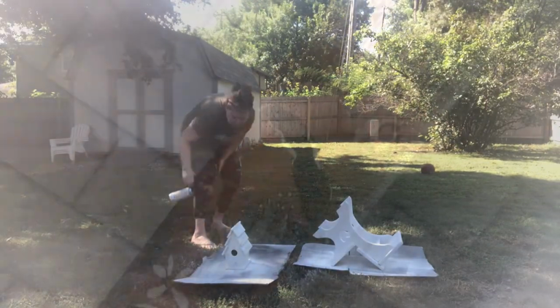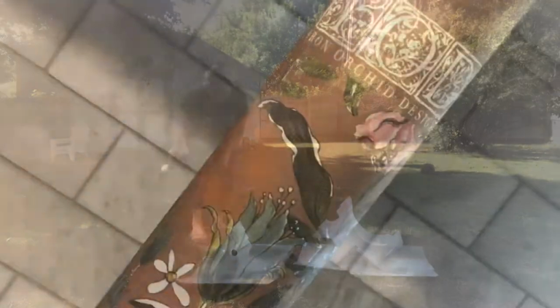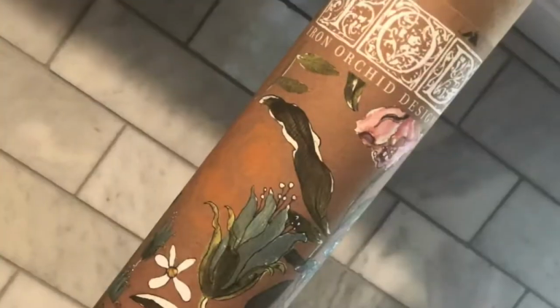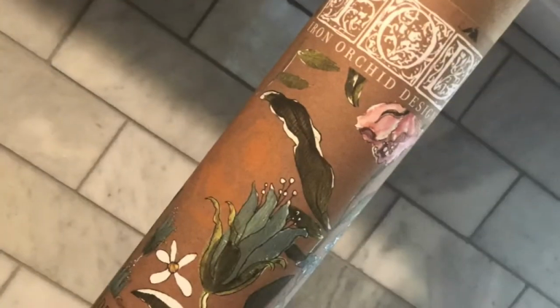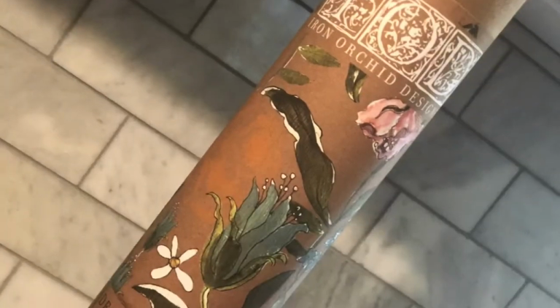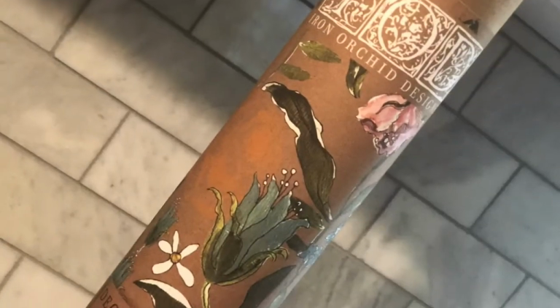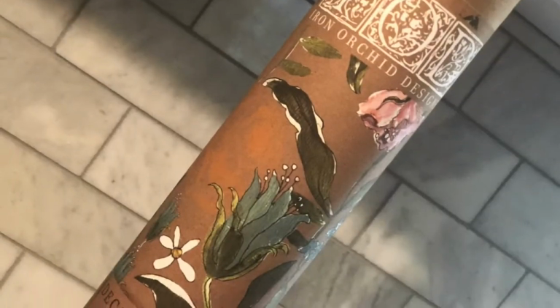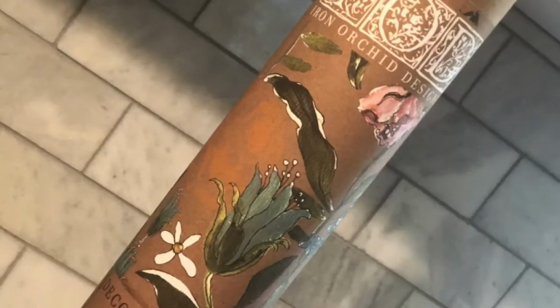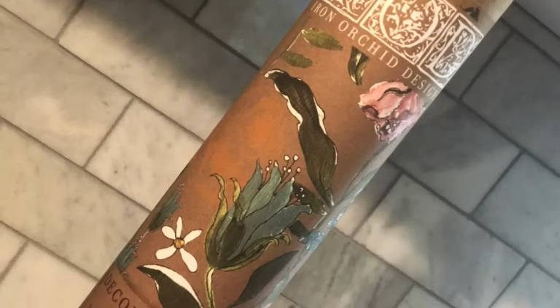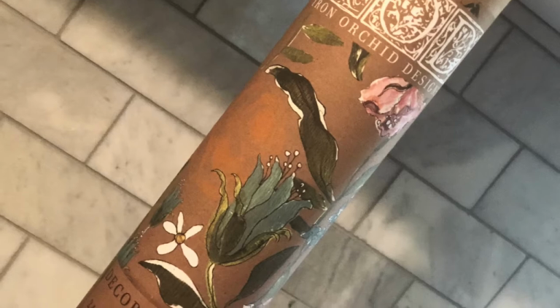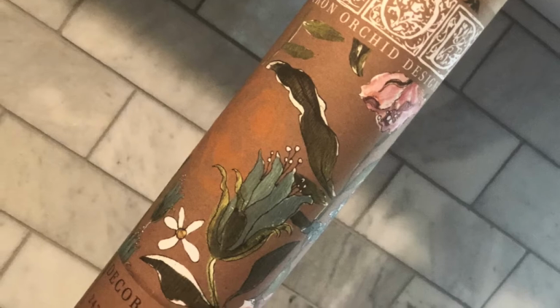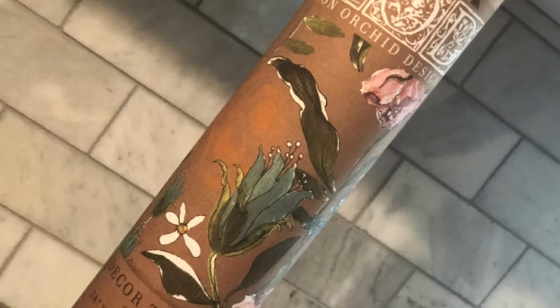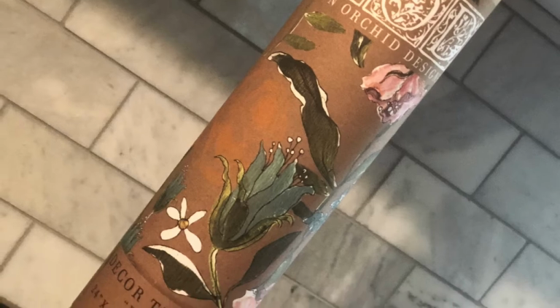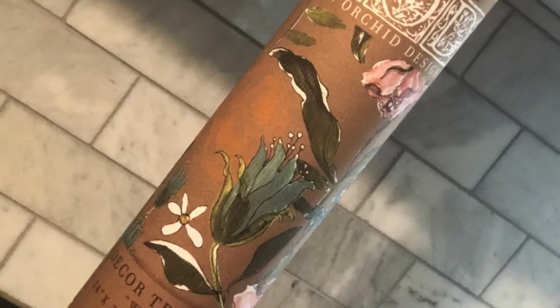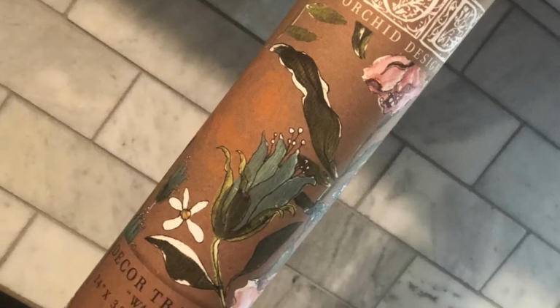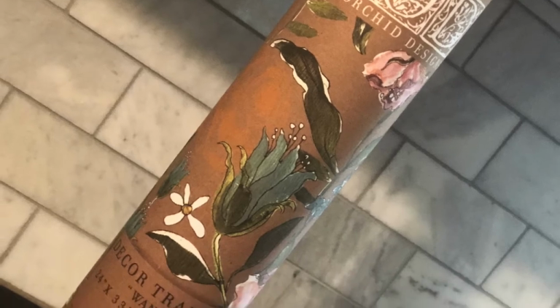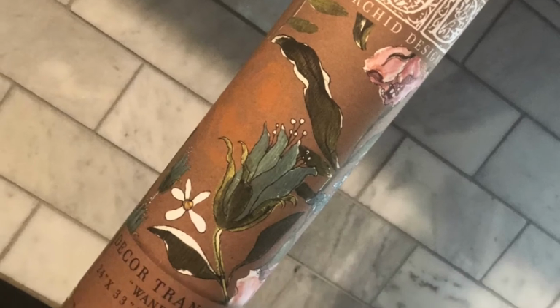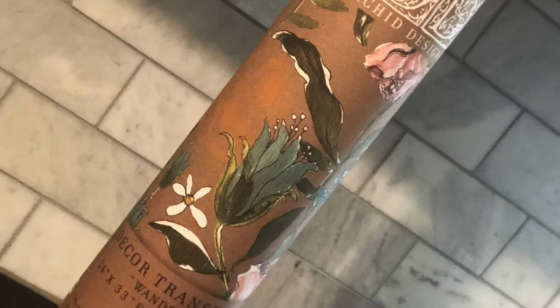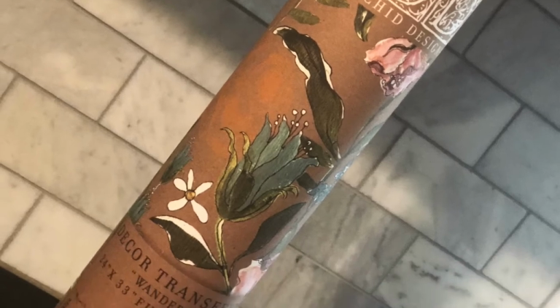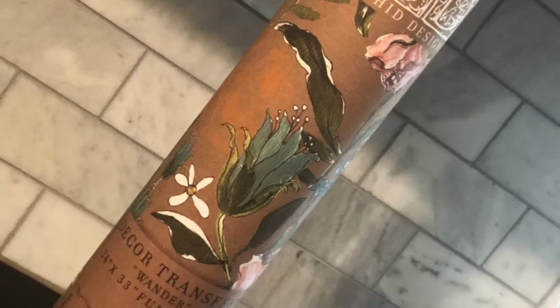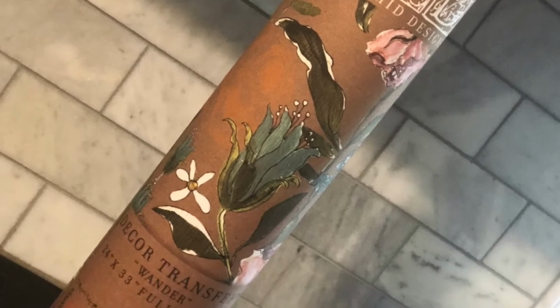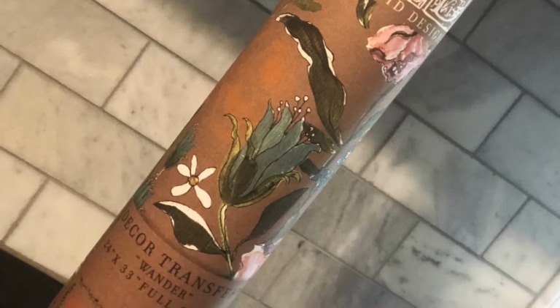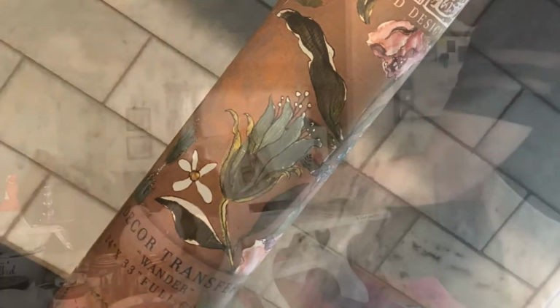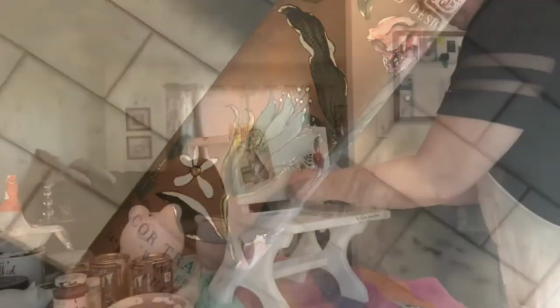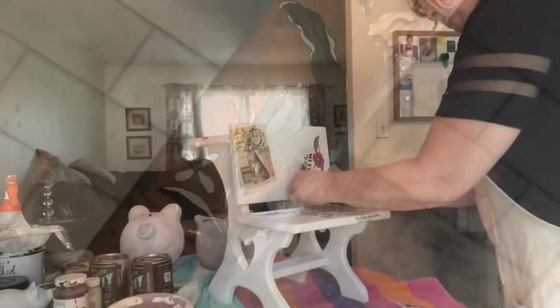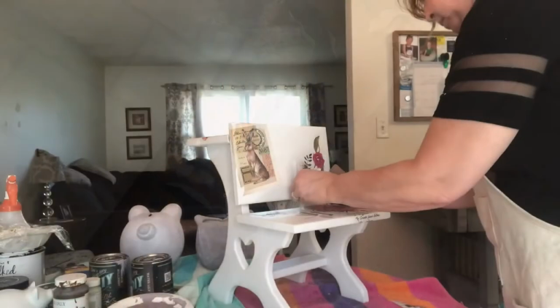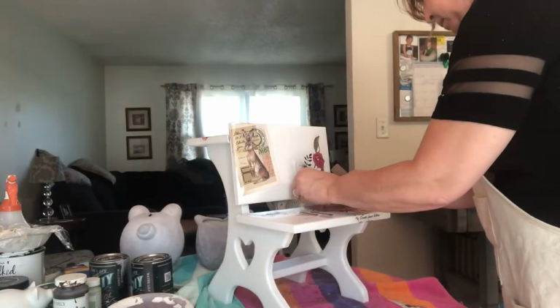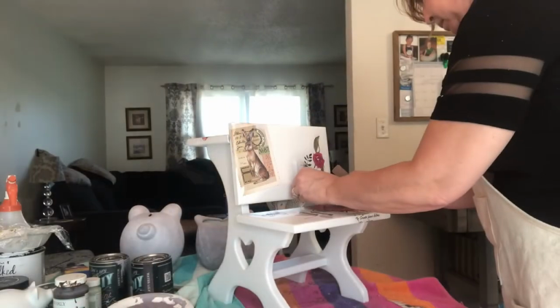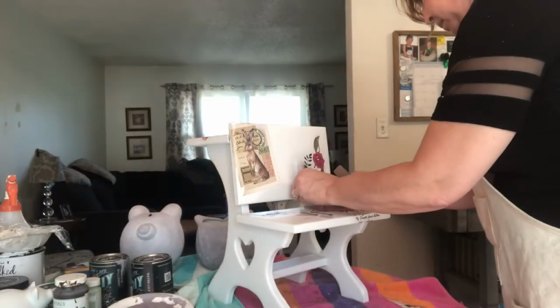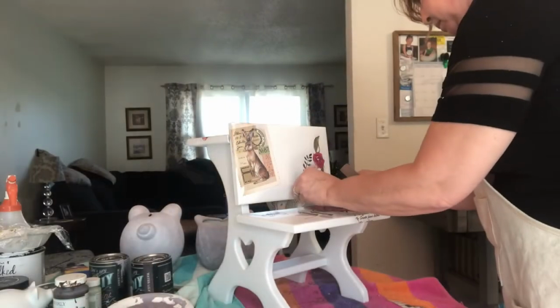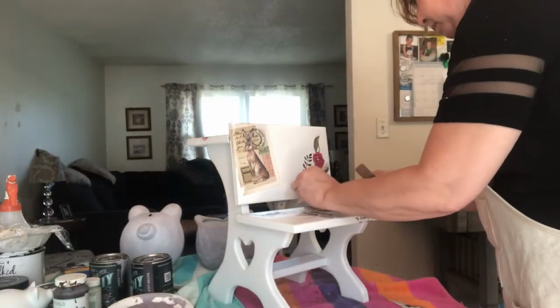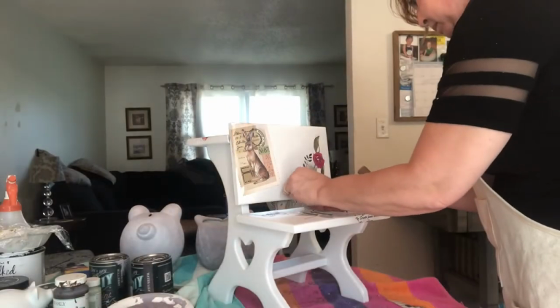I let all the painted pieces dry overnight, top coated them with a clear coat, let that dry overnight, and then it was time for transfers.